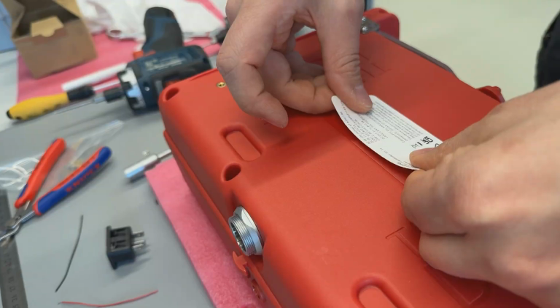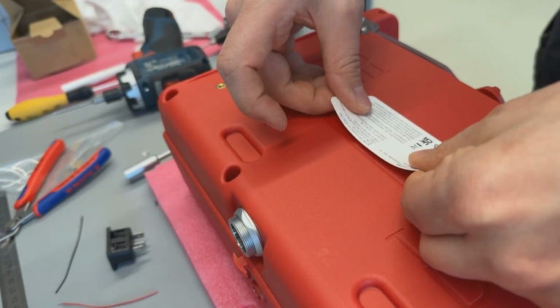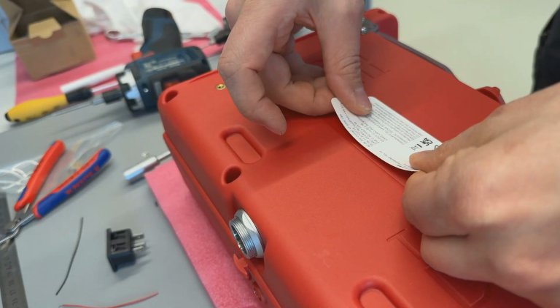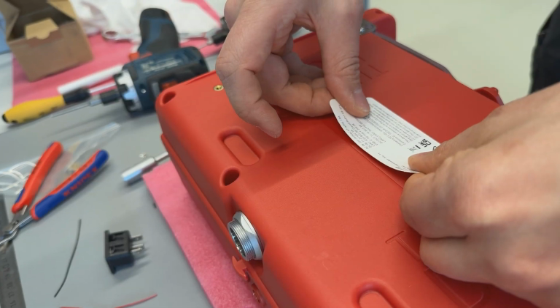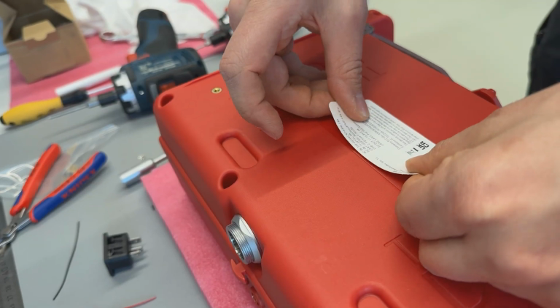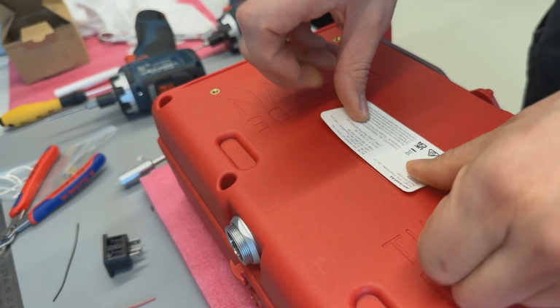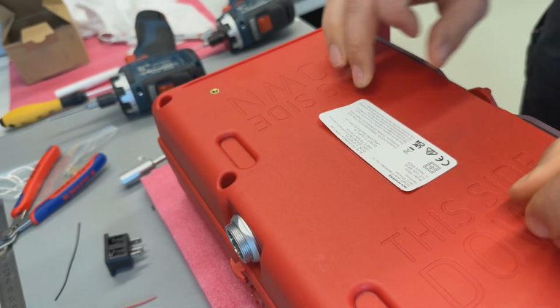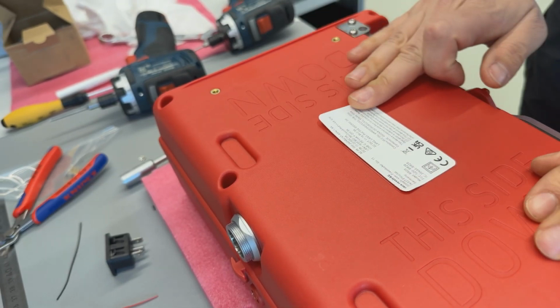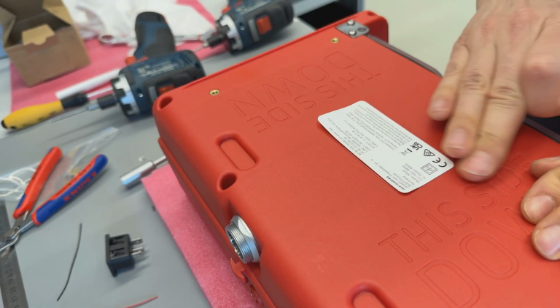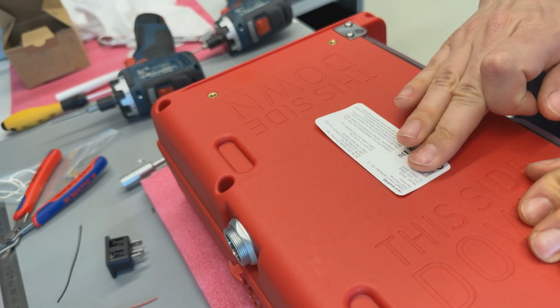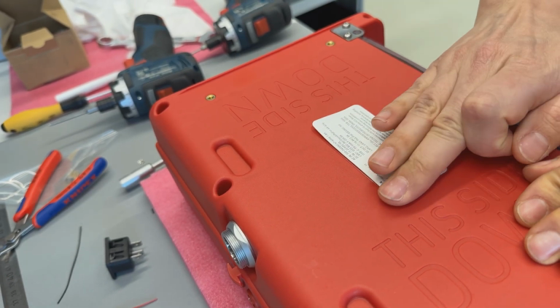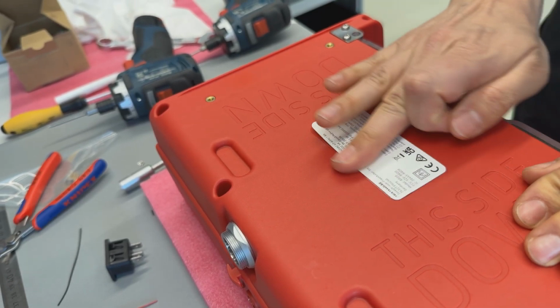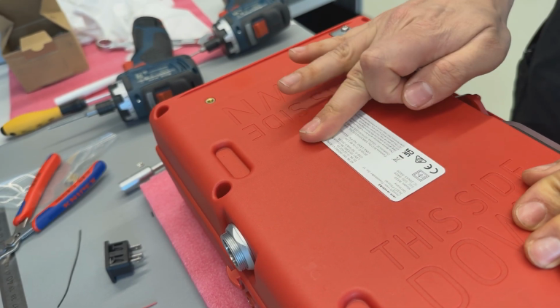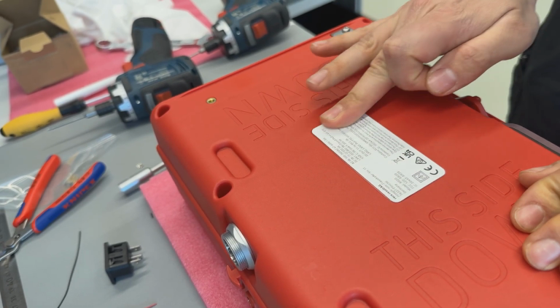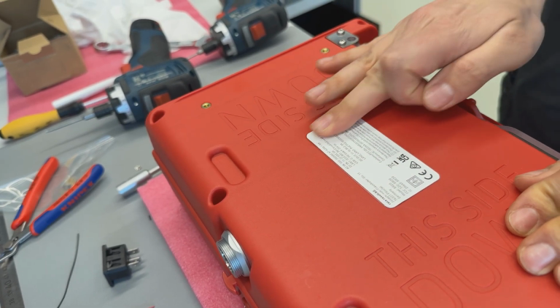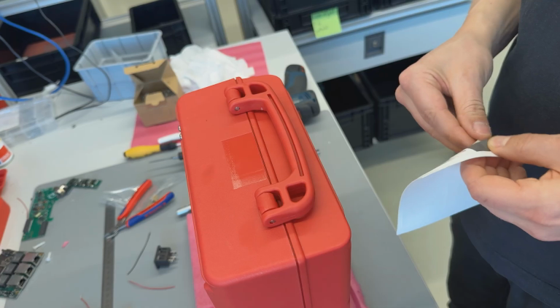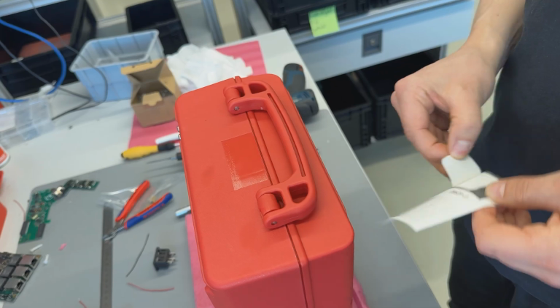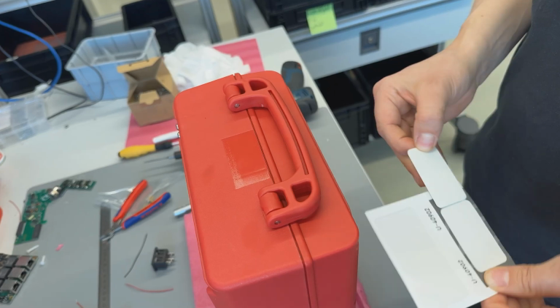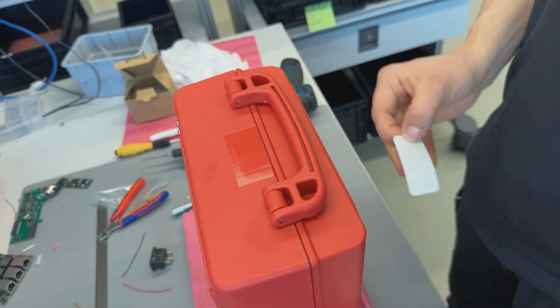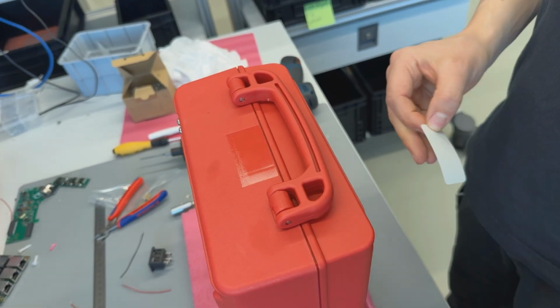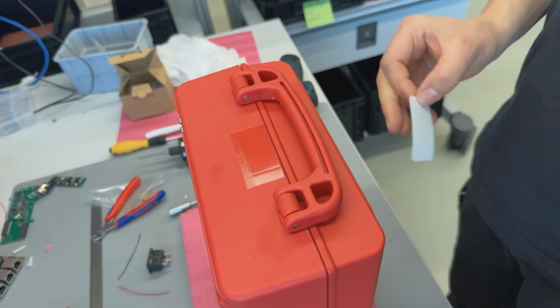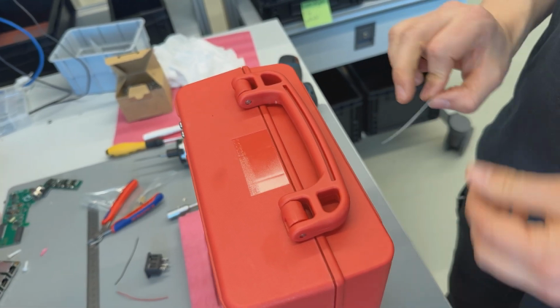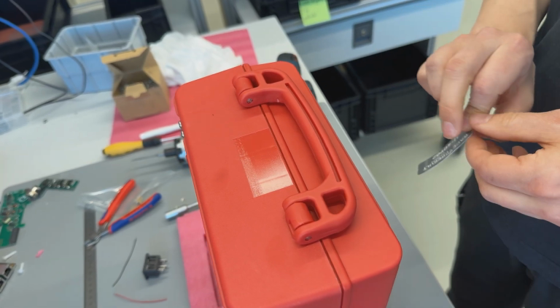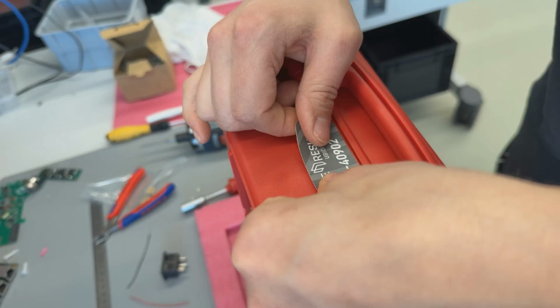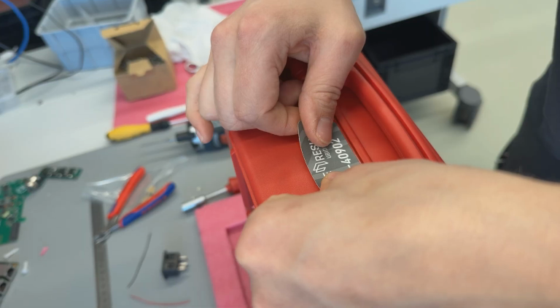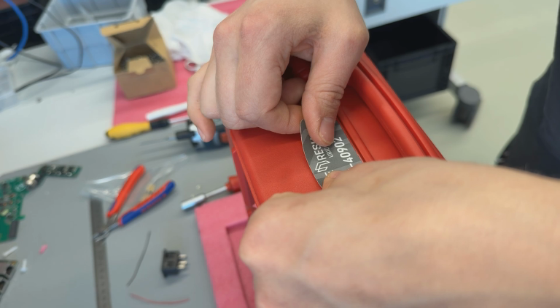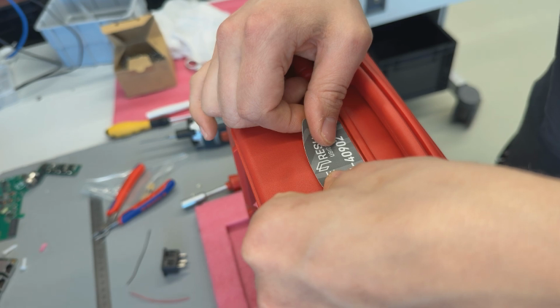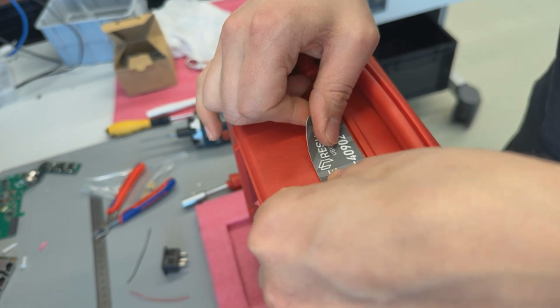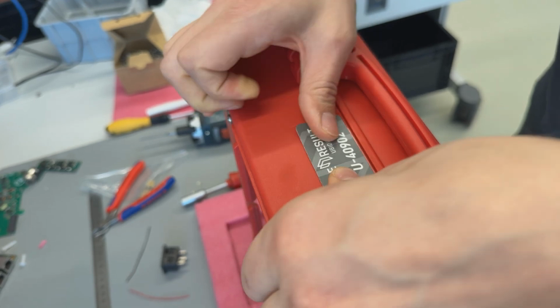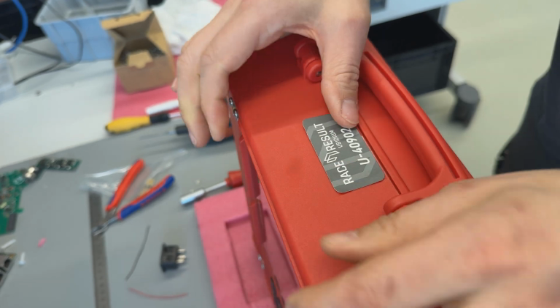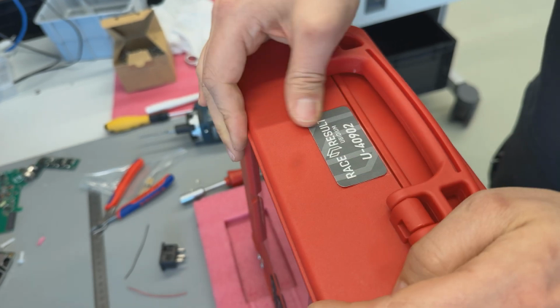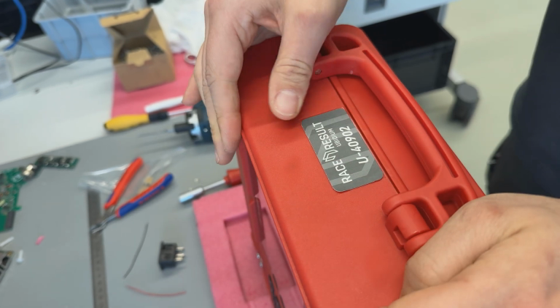At this point every Obedium also receives a serial number, which is attached to the case and programmed into the software itself.